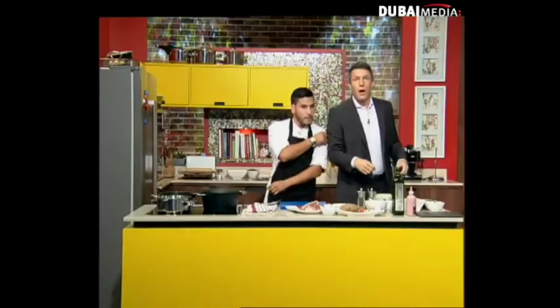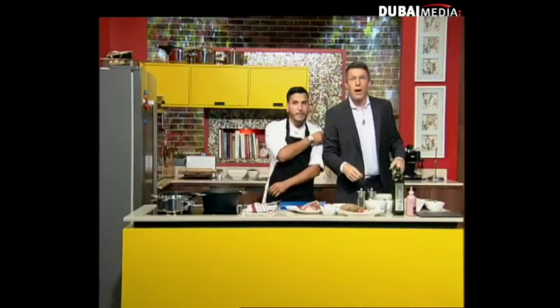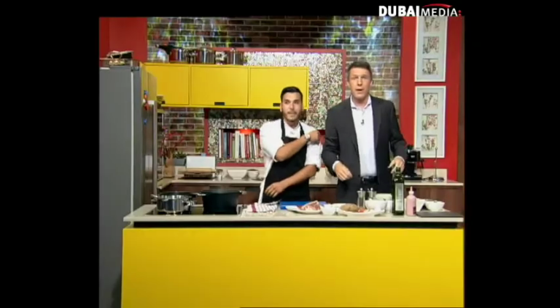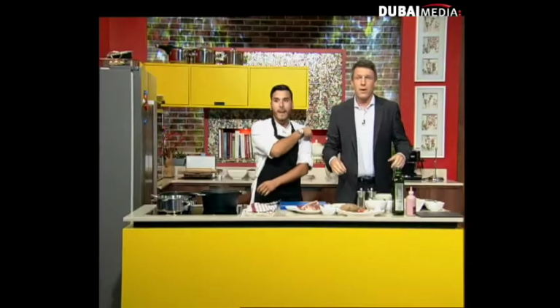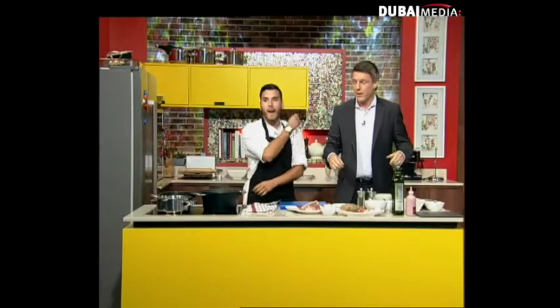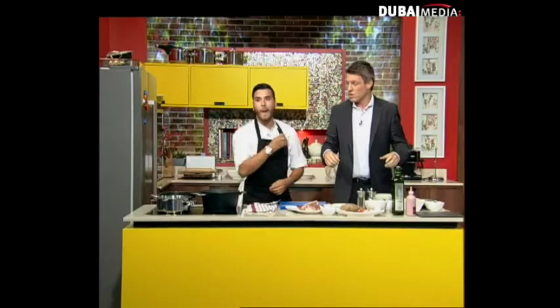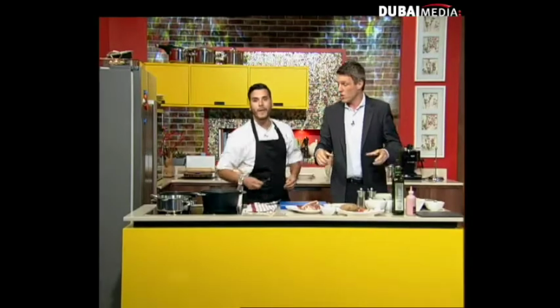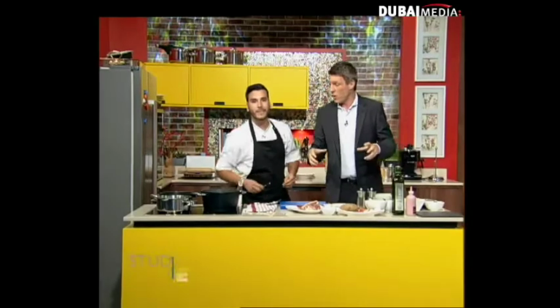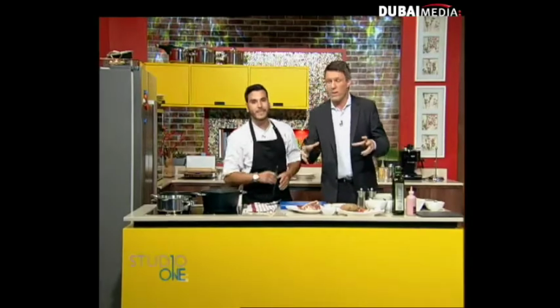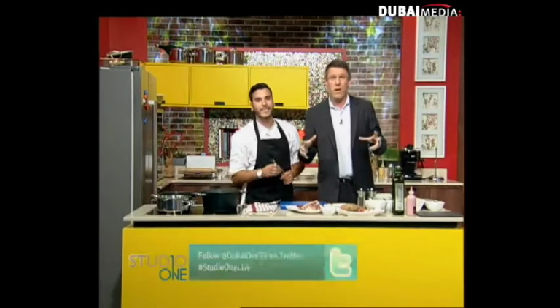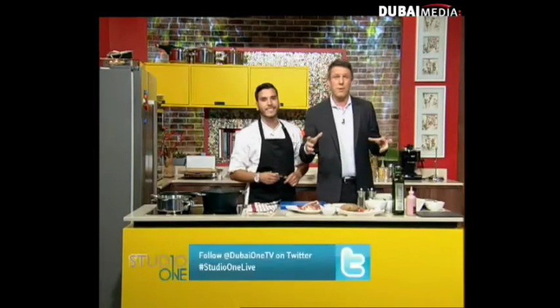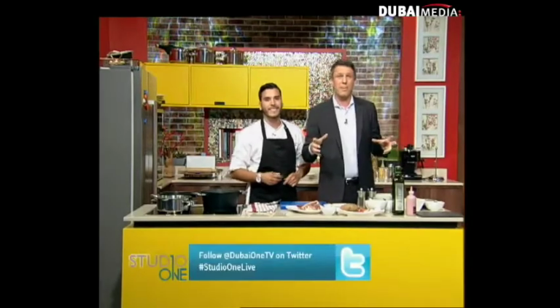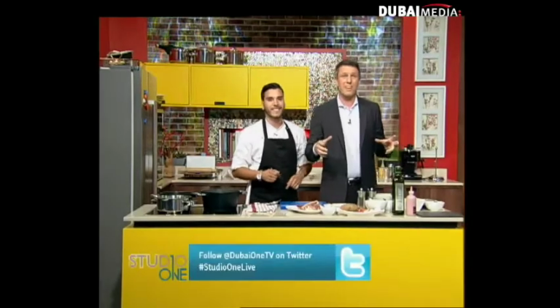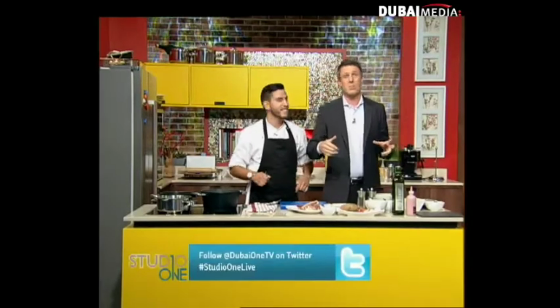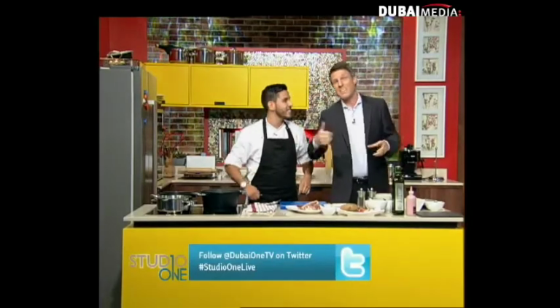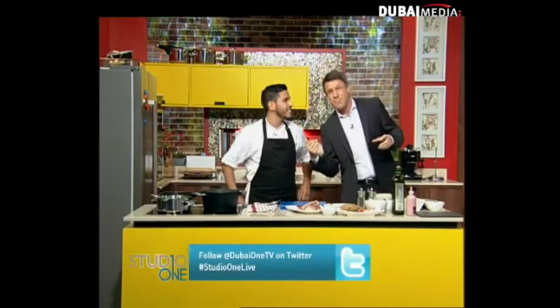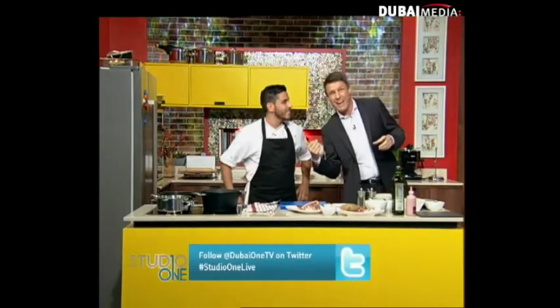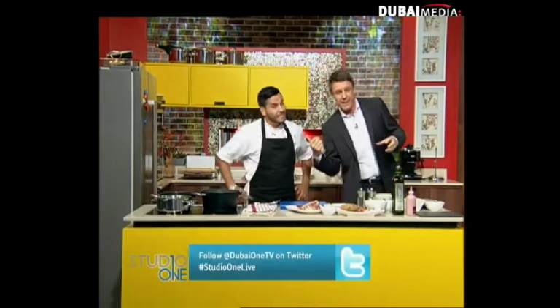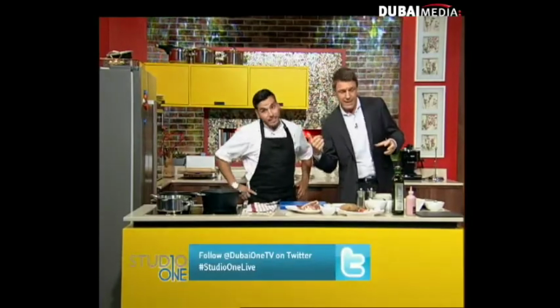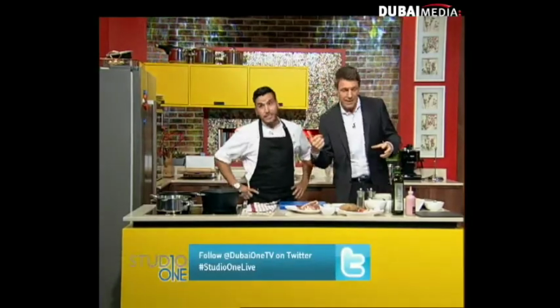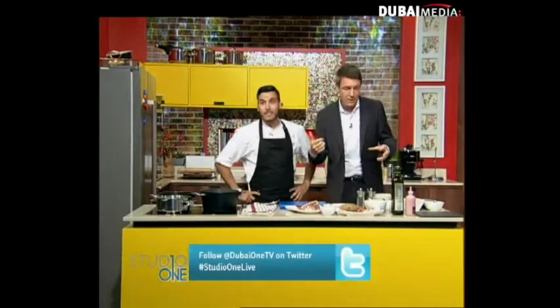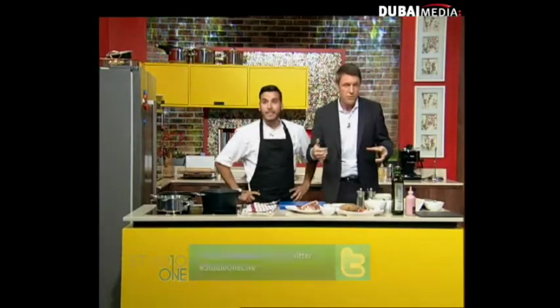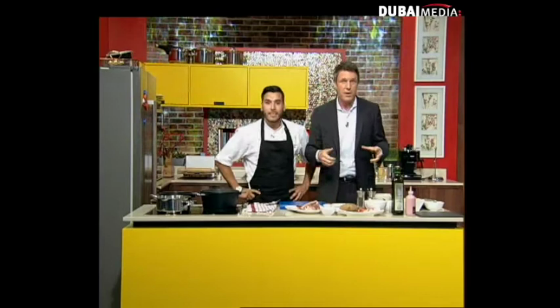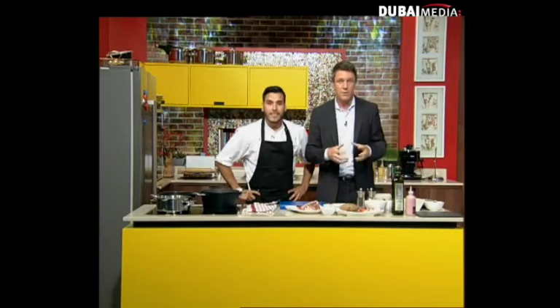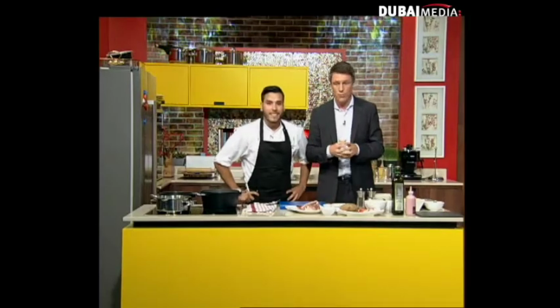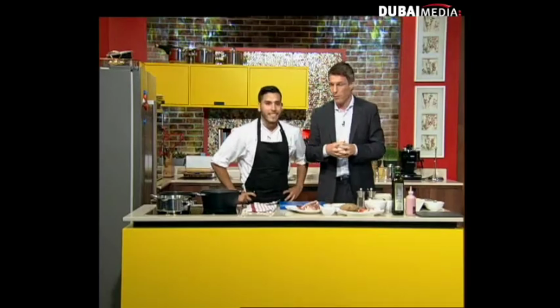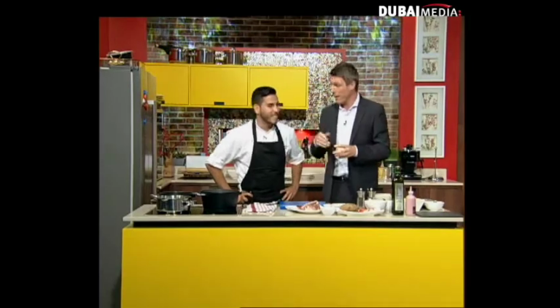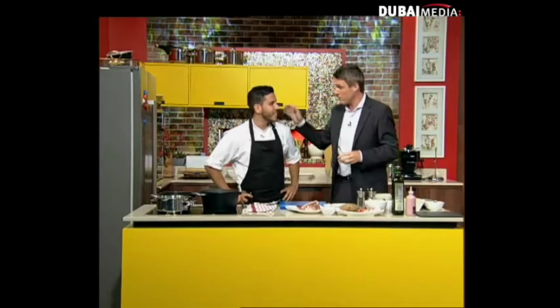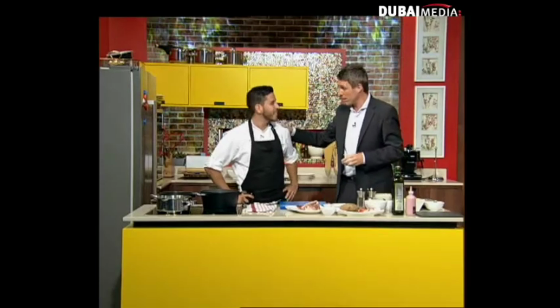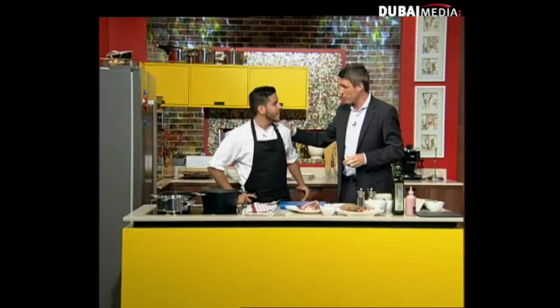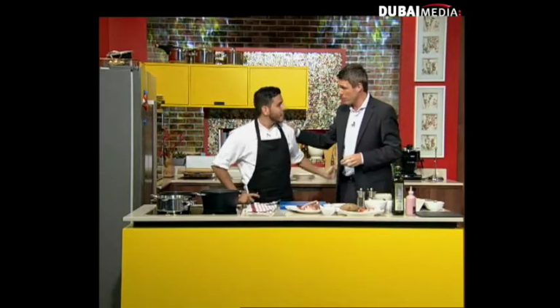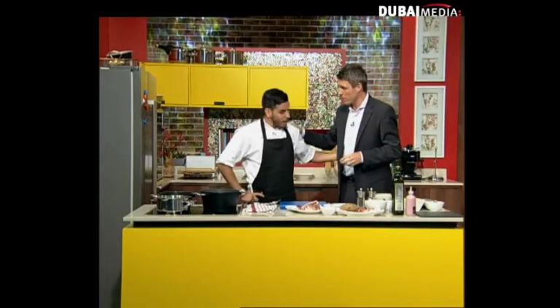Hey there, welcome back to Studio One. It's all happening in the kitchen with this man here — it's Roberto from The Act, good to have you with us.